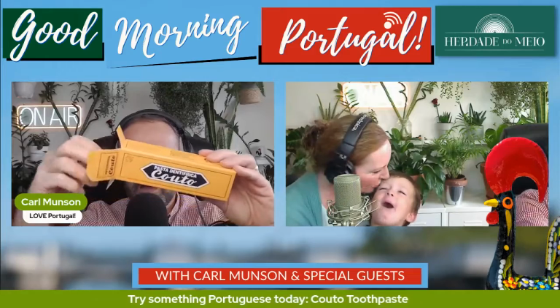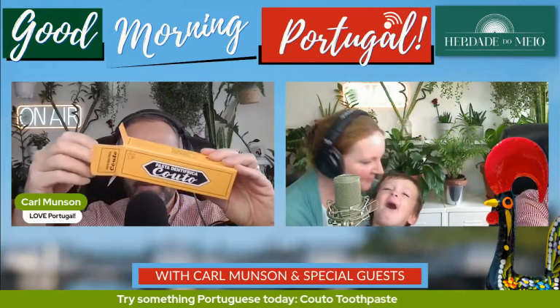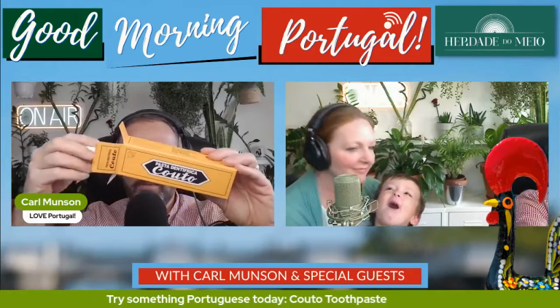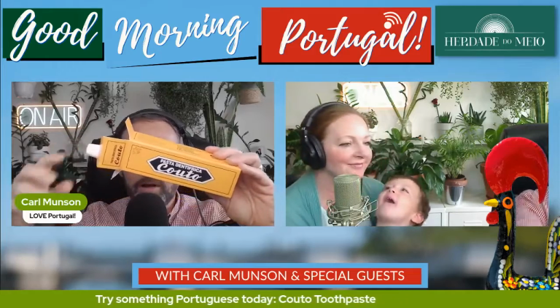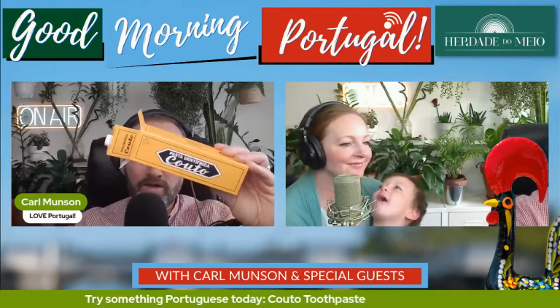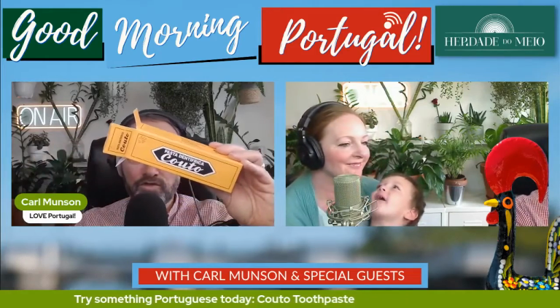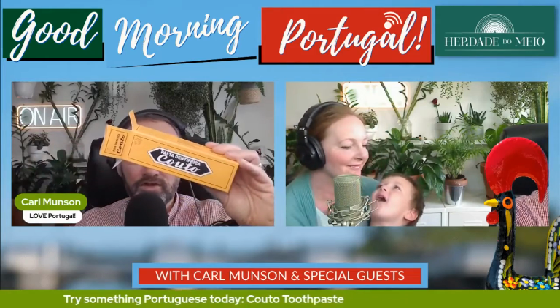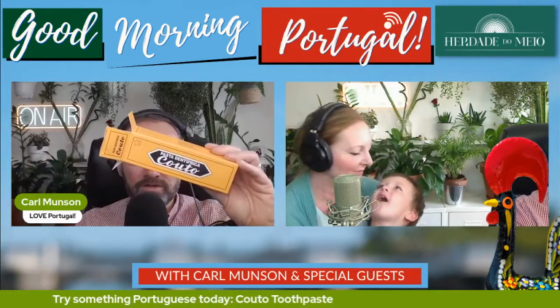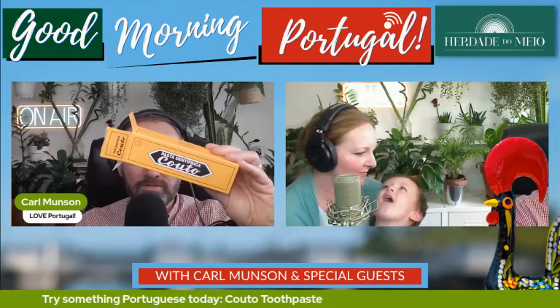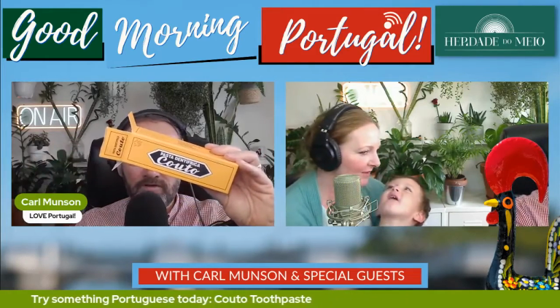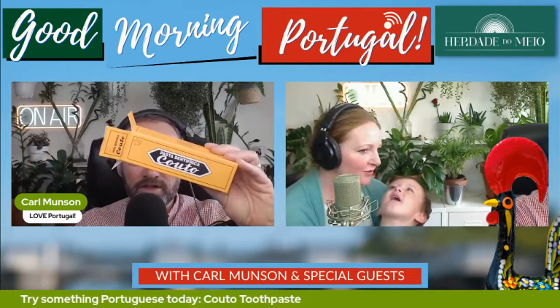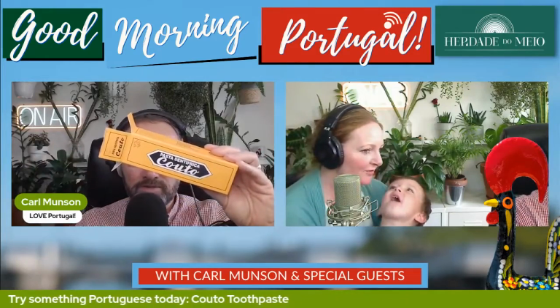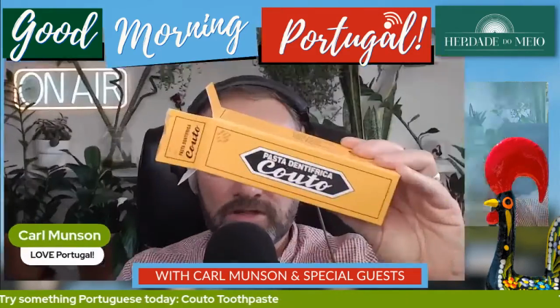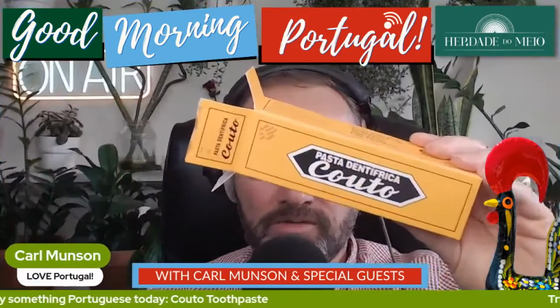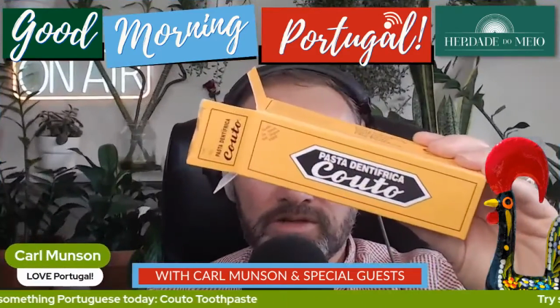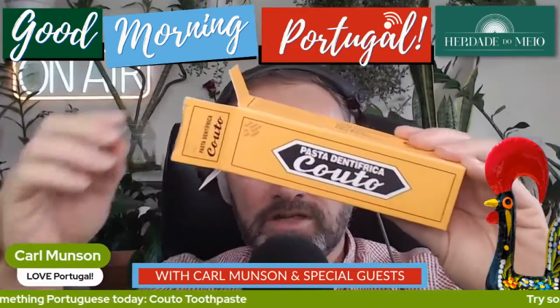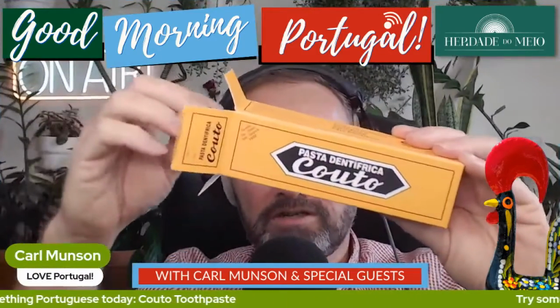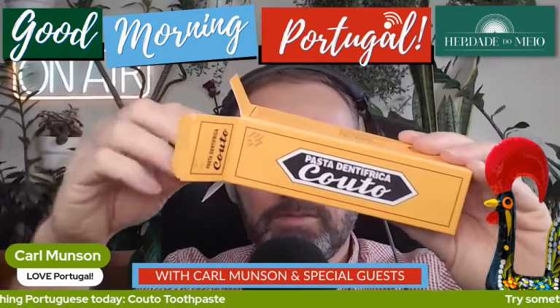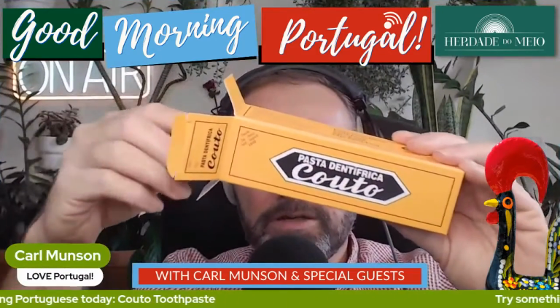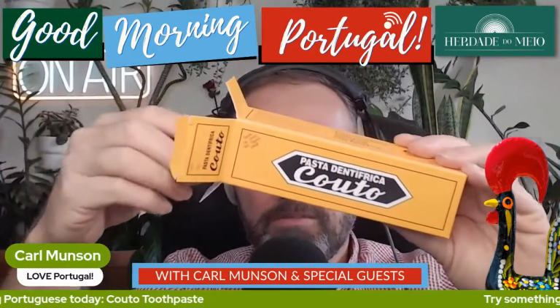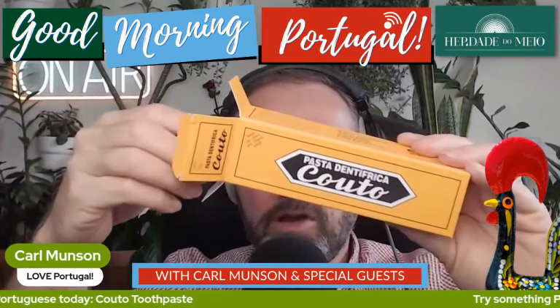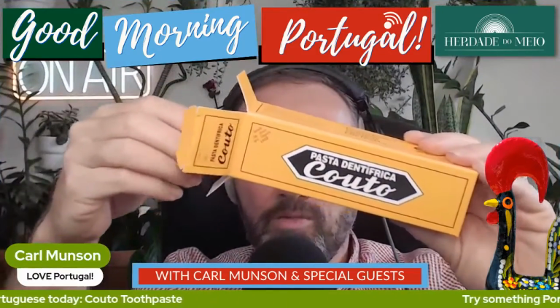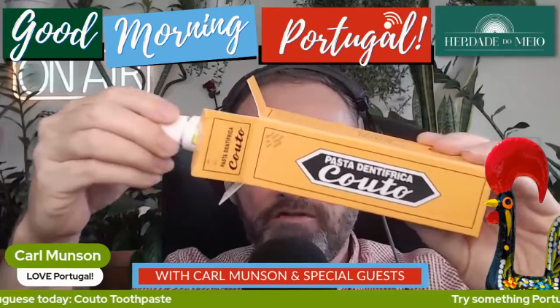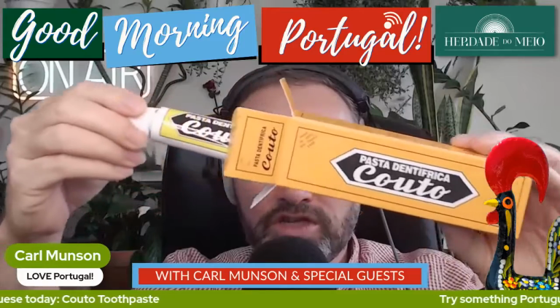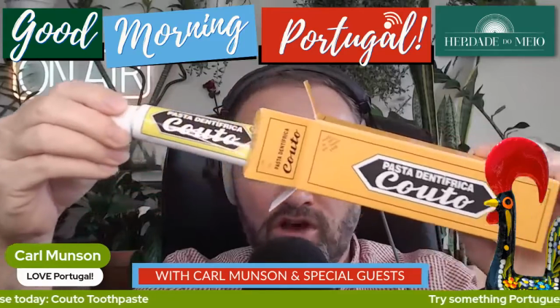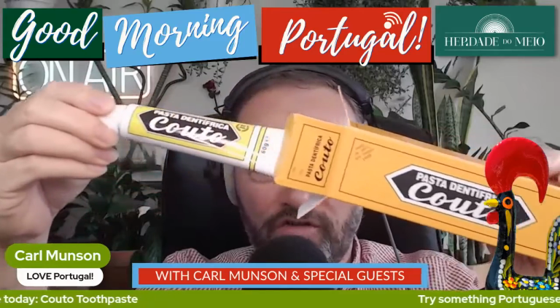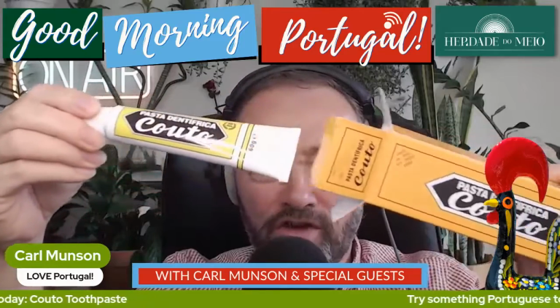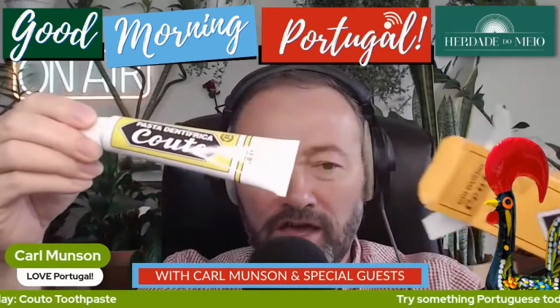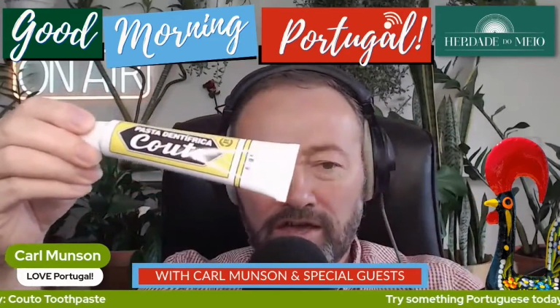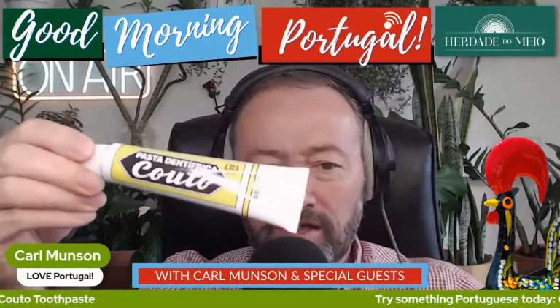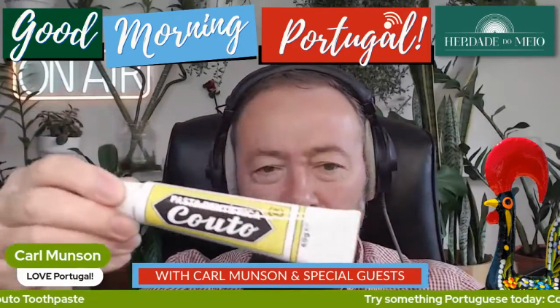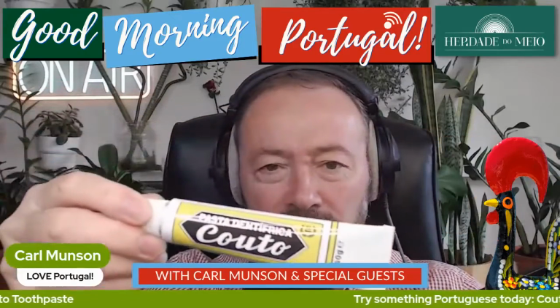I'm going to go full screen, Mrs. M, no offence, but just so everyone can see the toothpaste. You will be a voice off, OK? There it is.